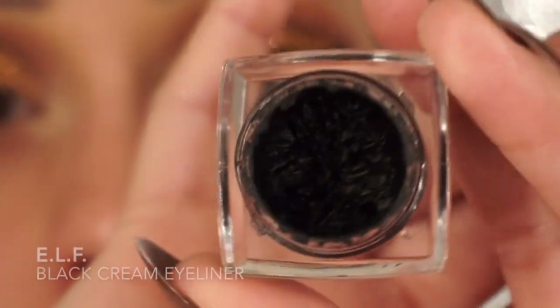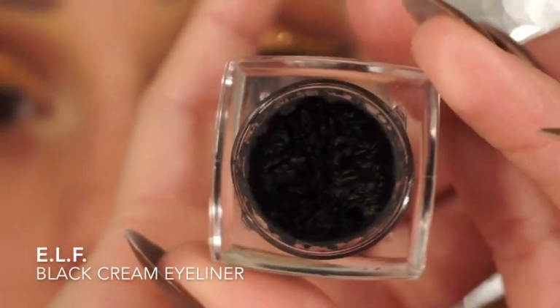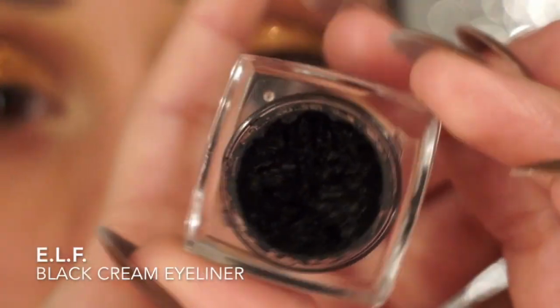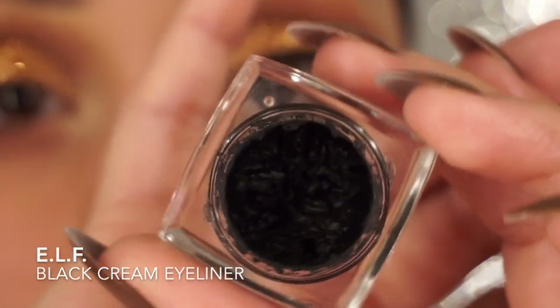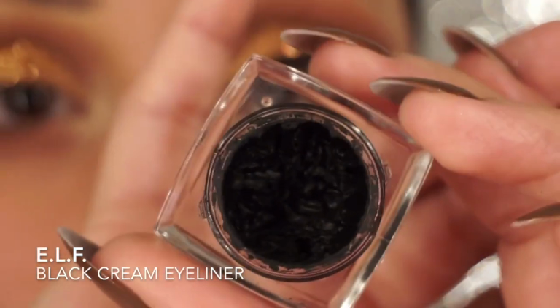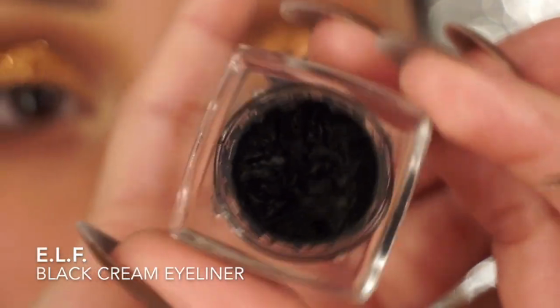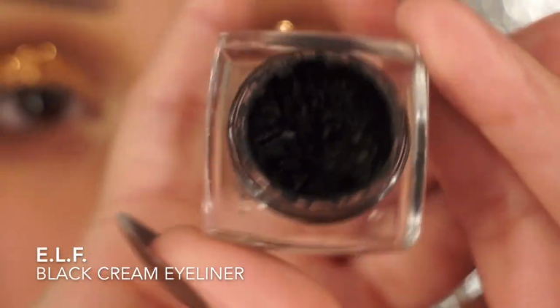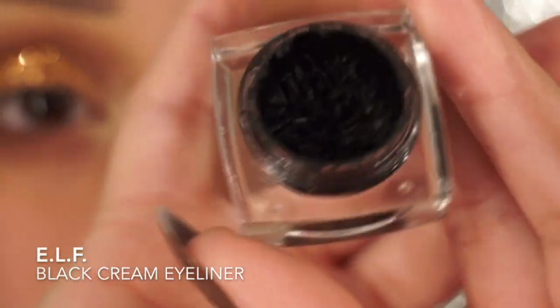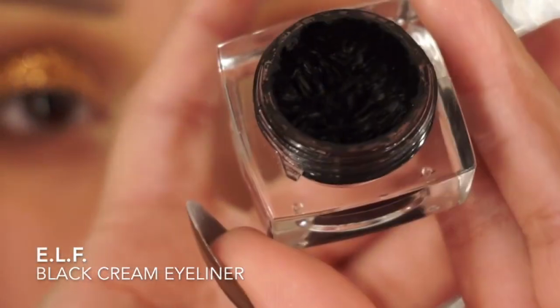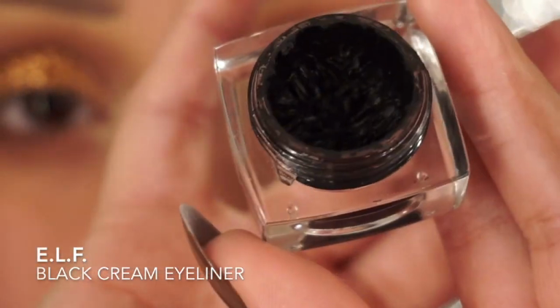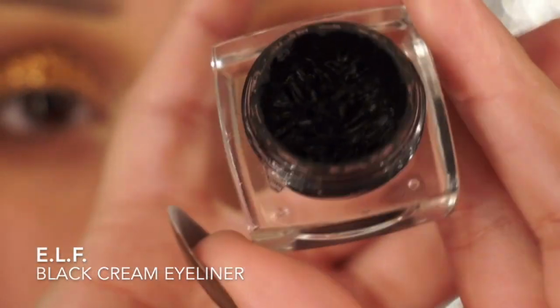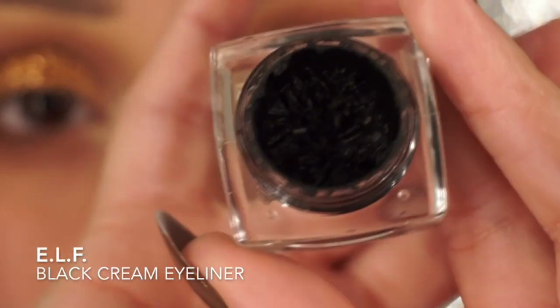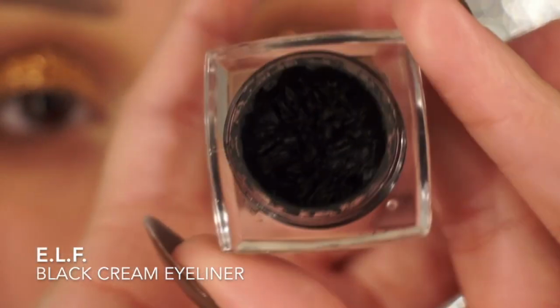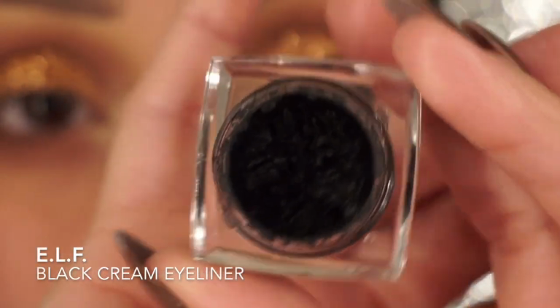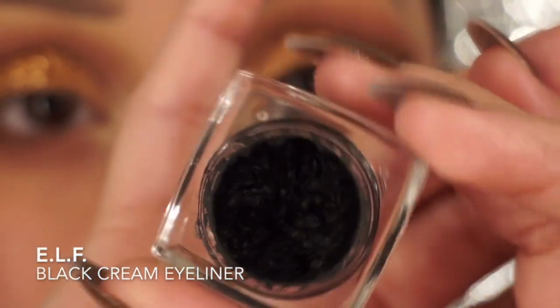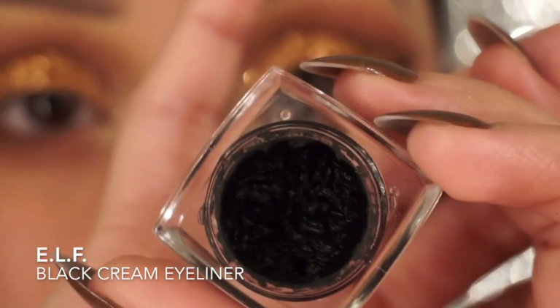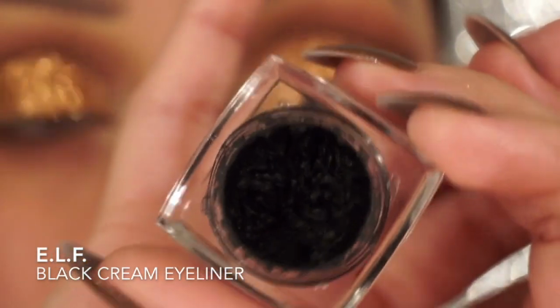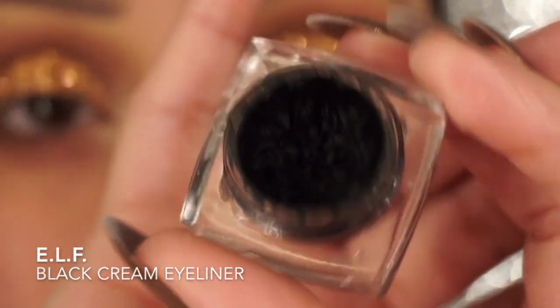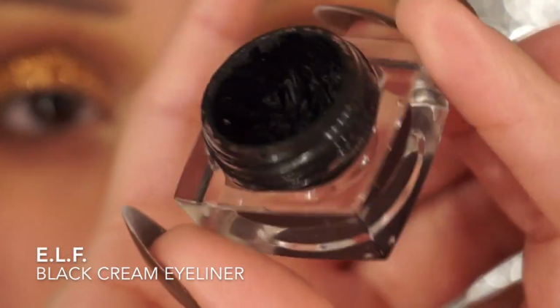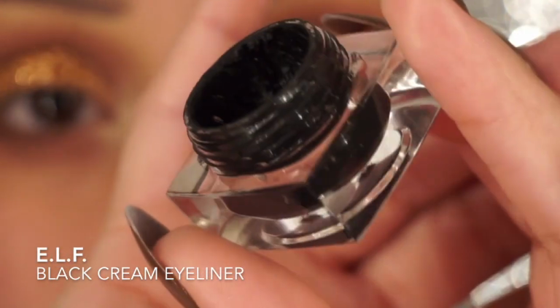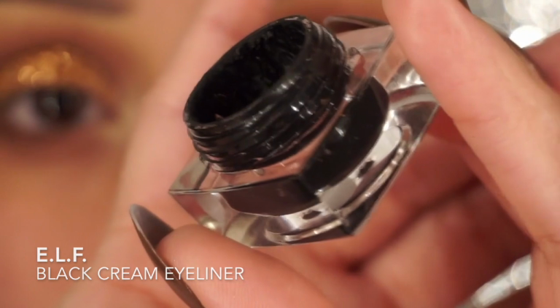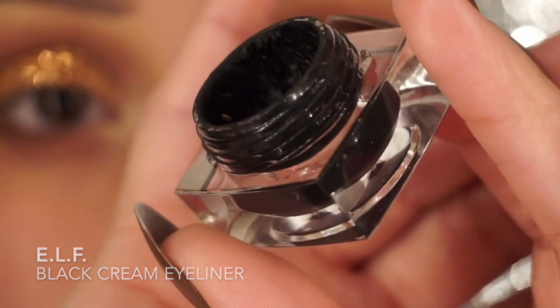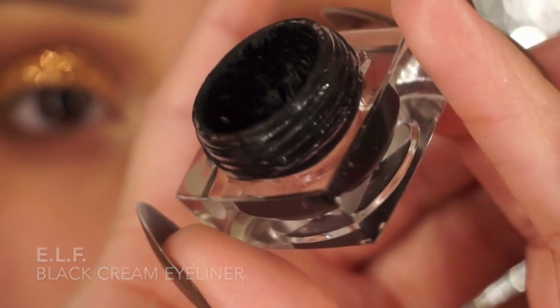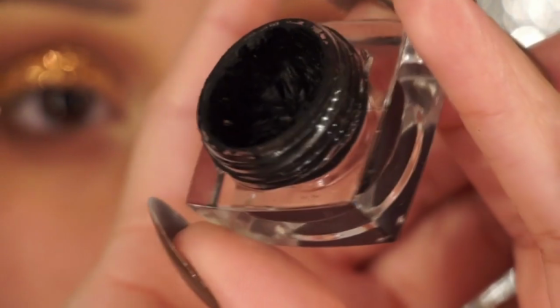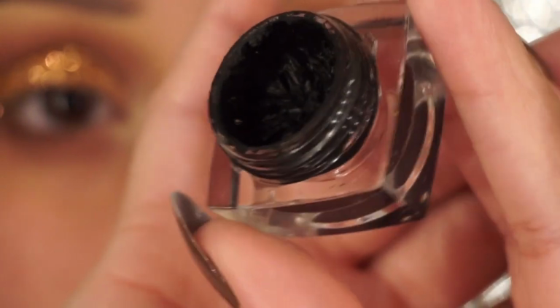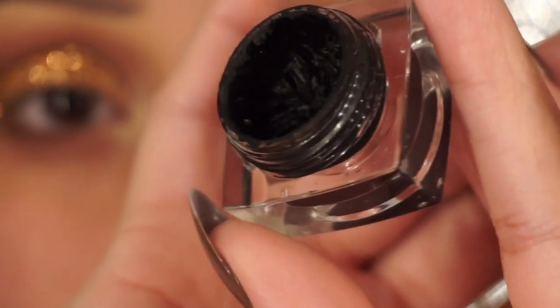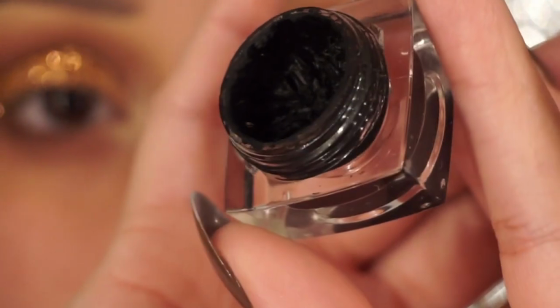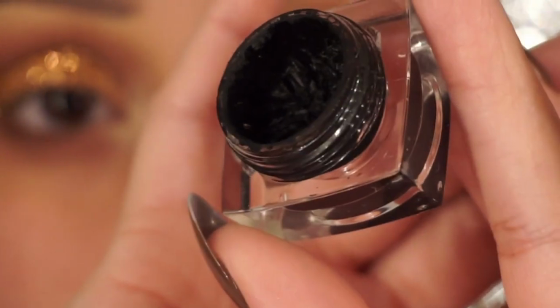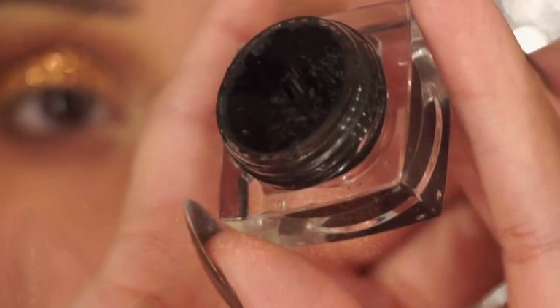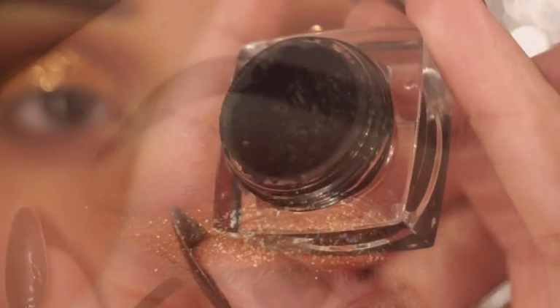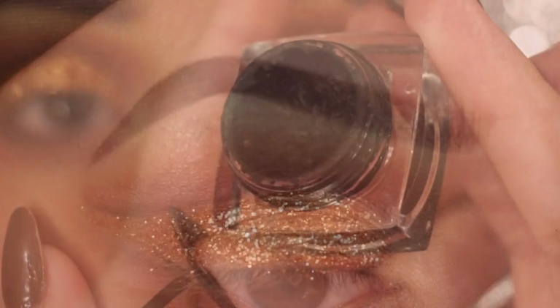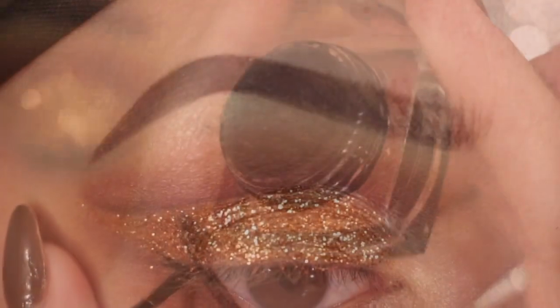Using Elf's Black Cream Eyeliner, I'm going to use this to create my bold liner.